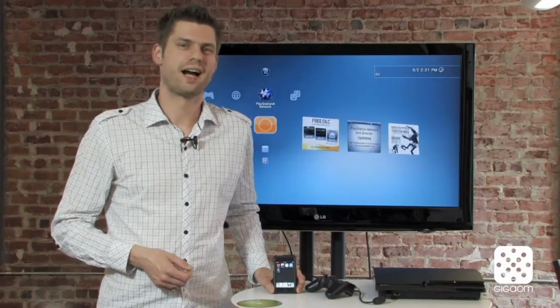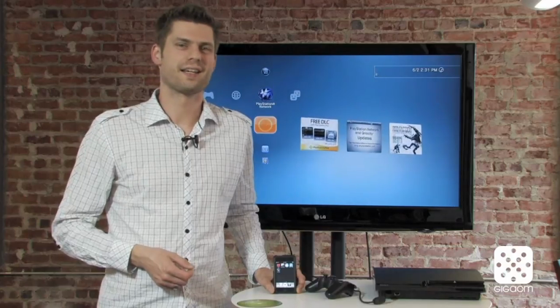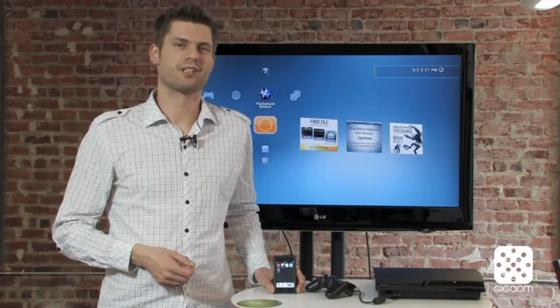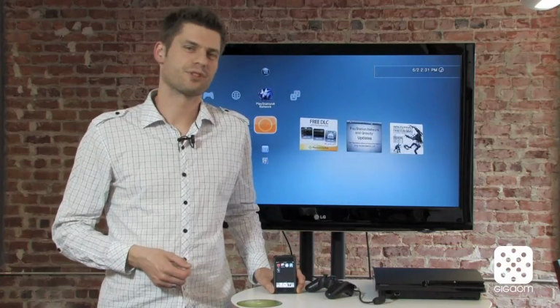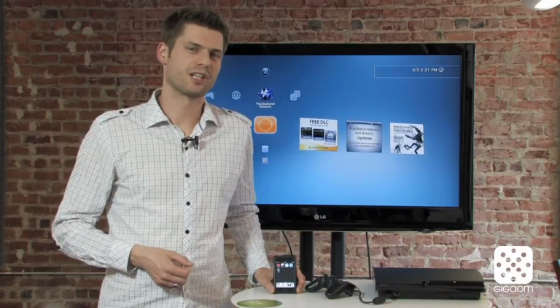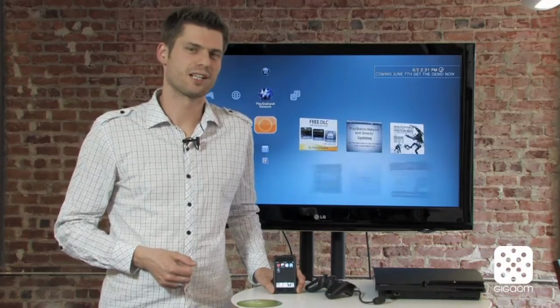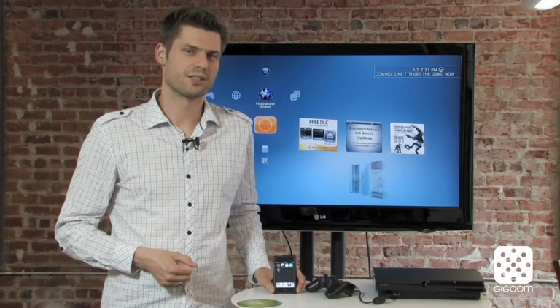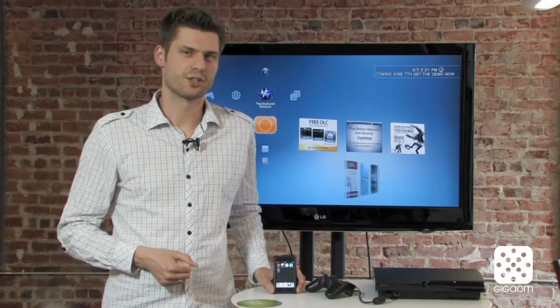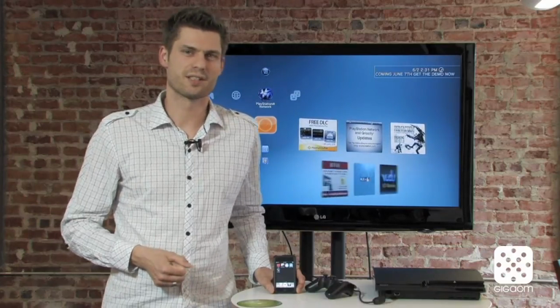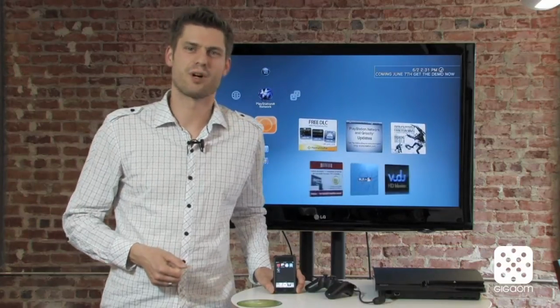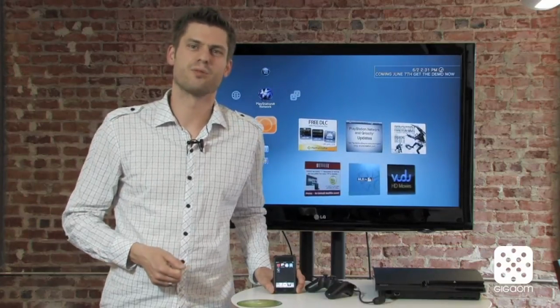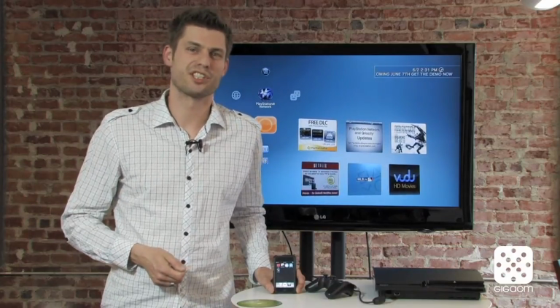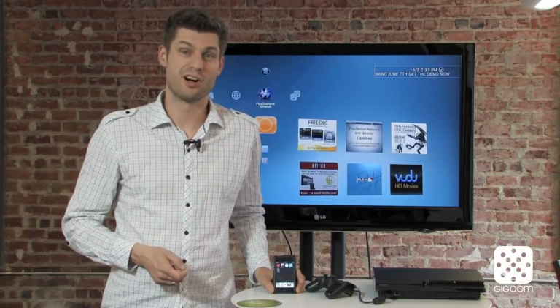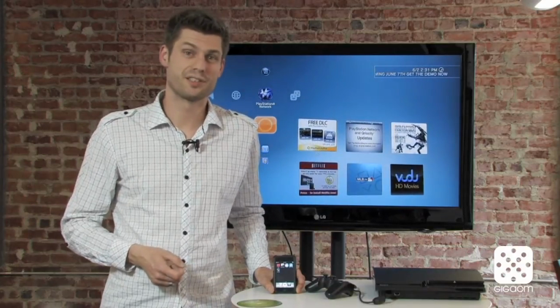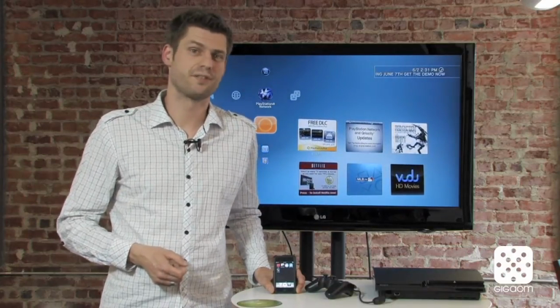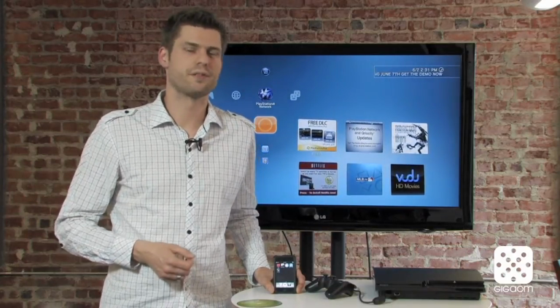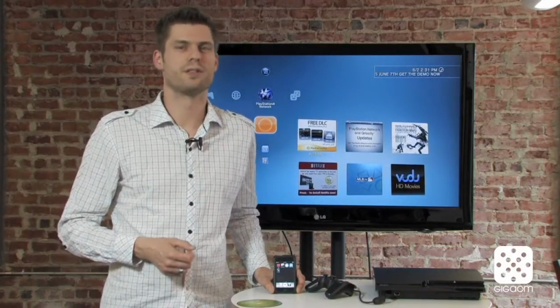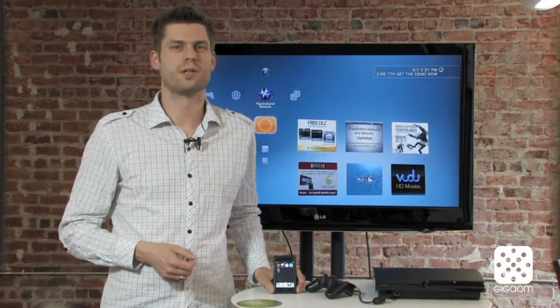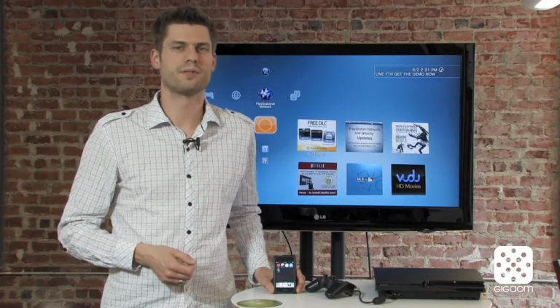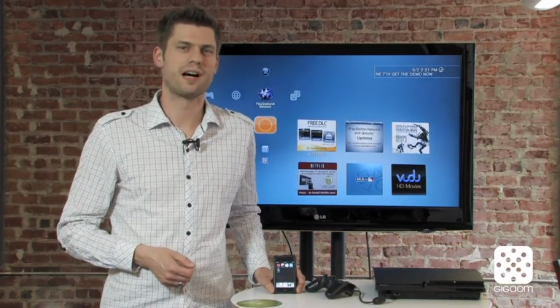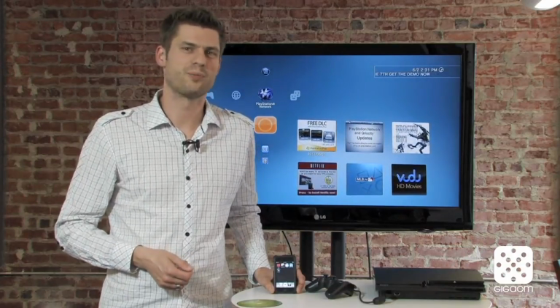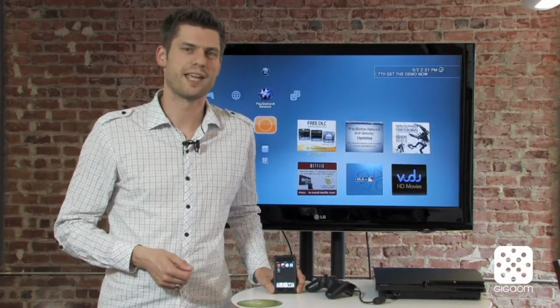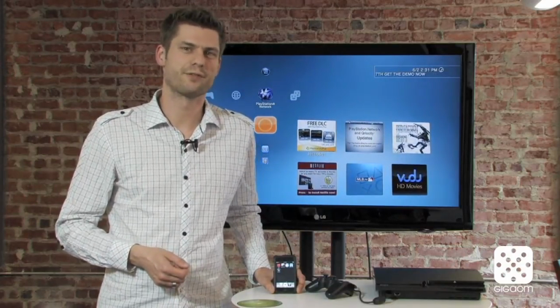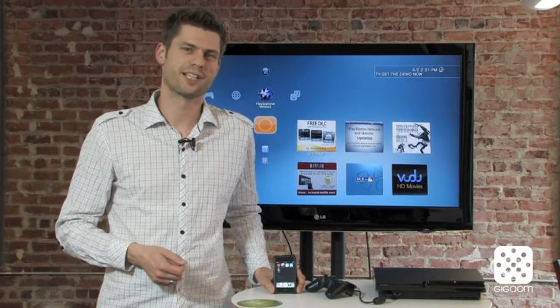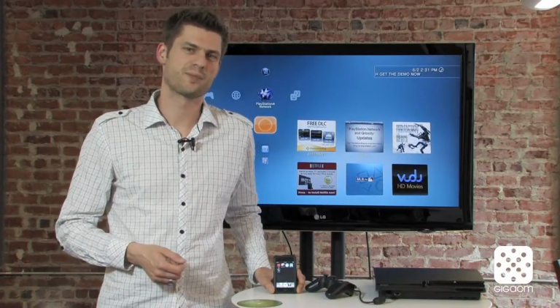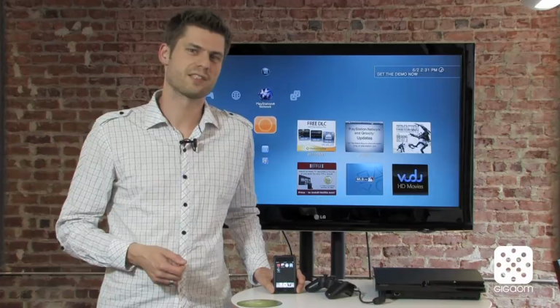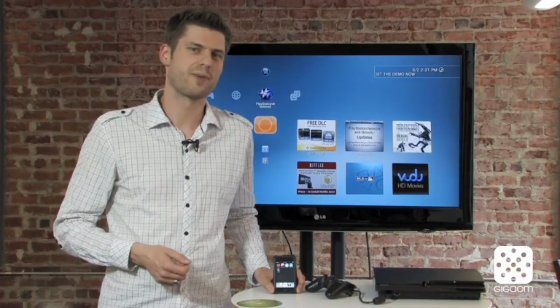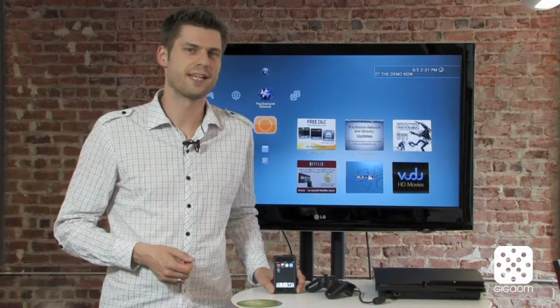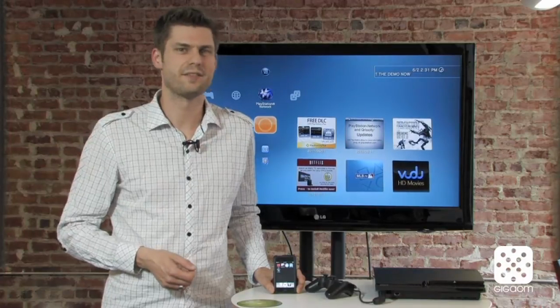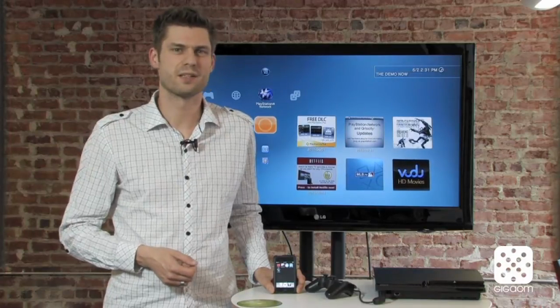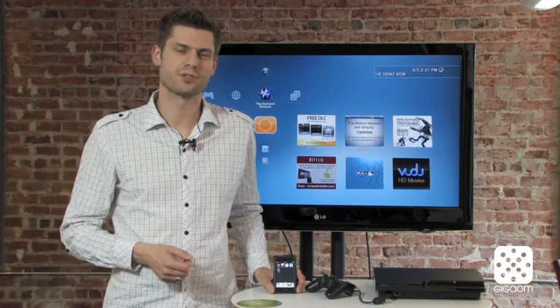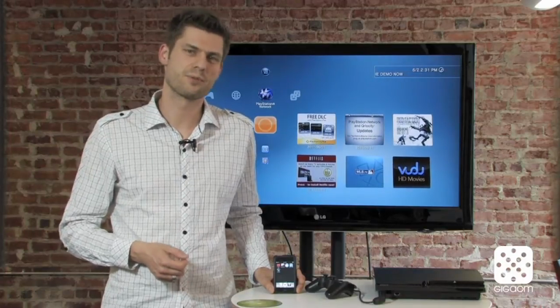Hi there, welcome to Cord Cutters, a show that's about watching all the TV you want without paying for an expensive paid TV subscription.